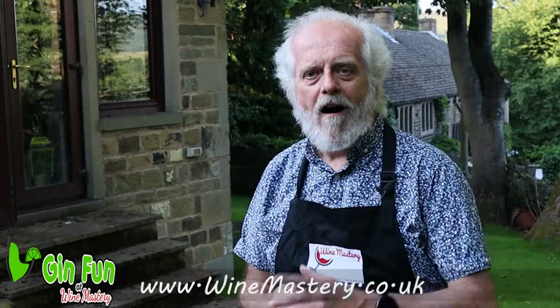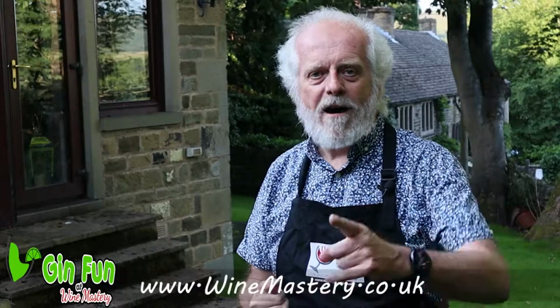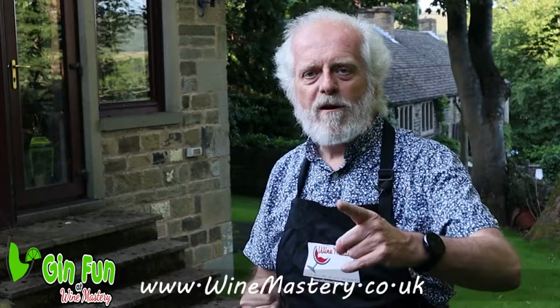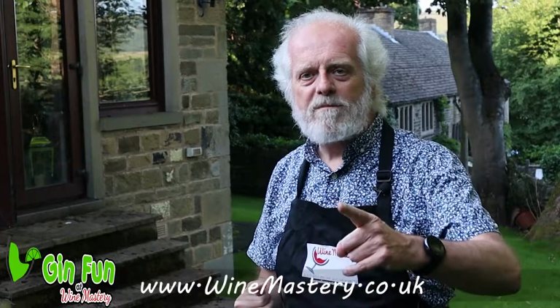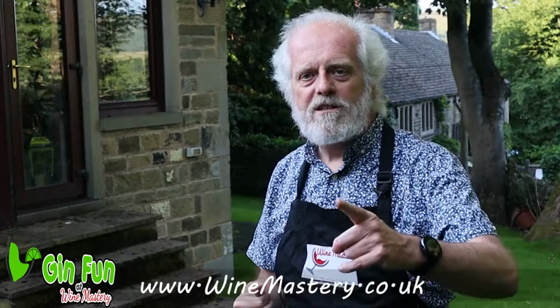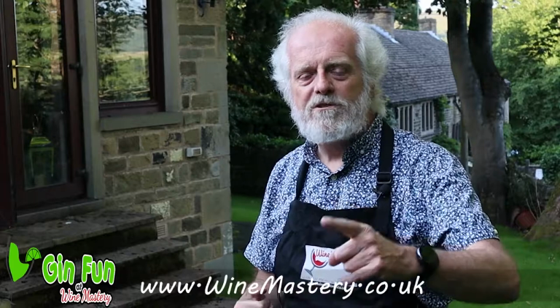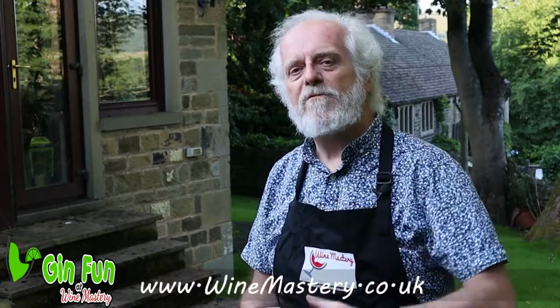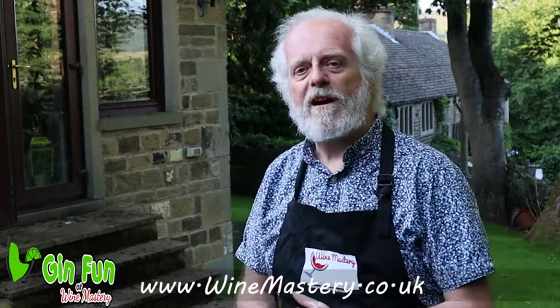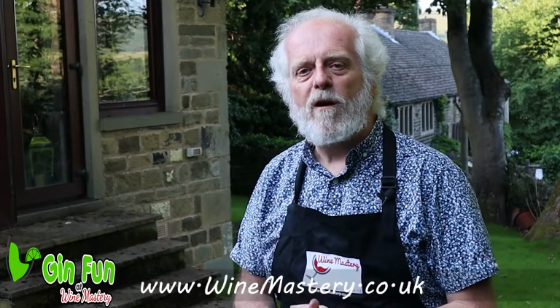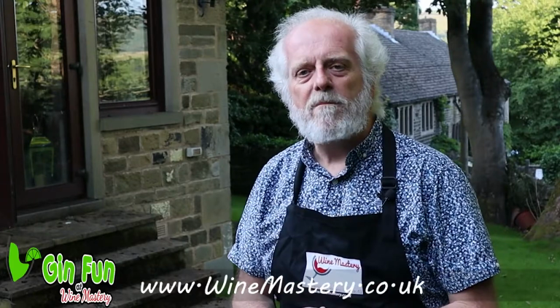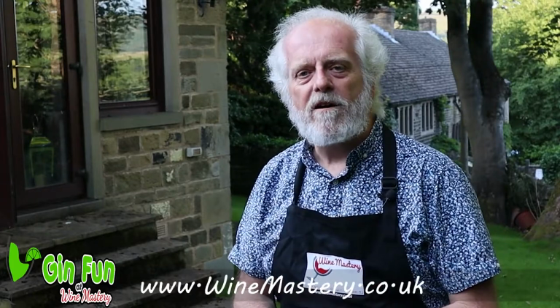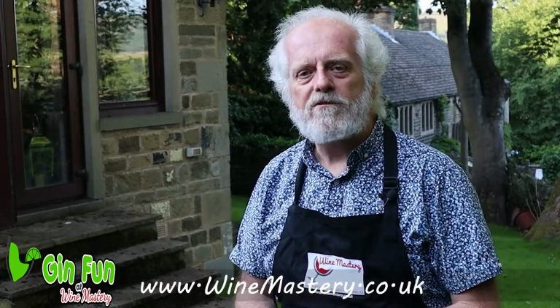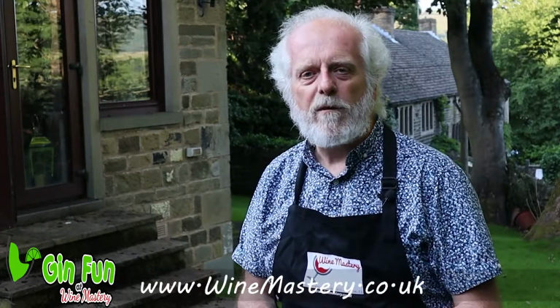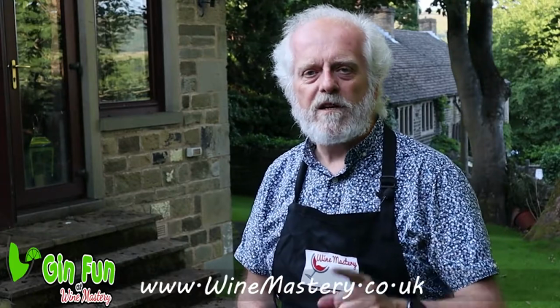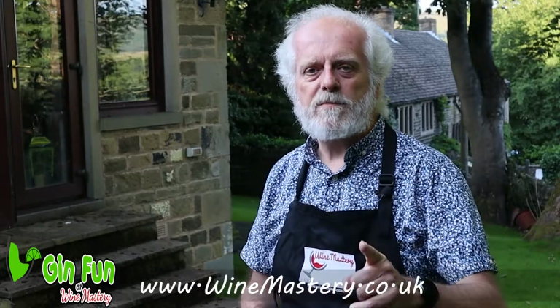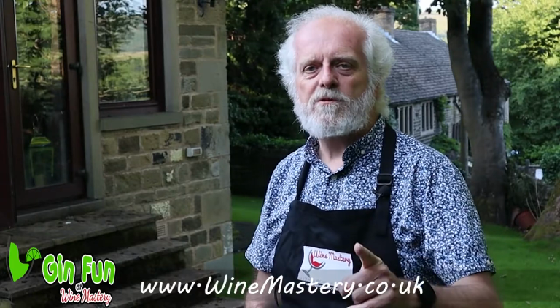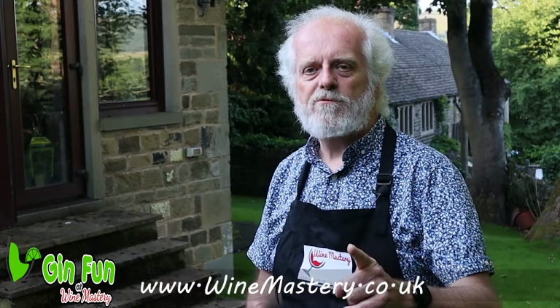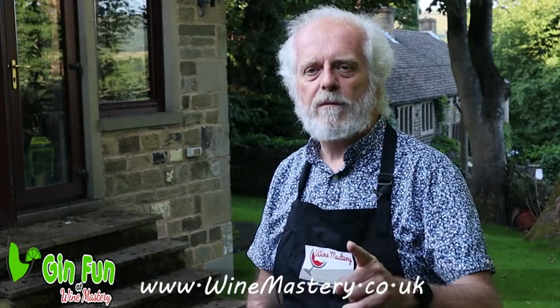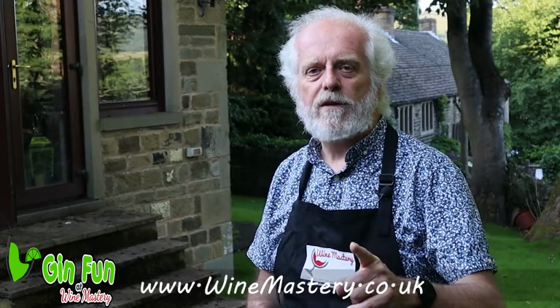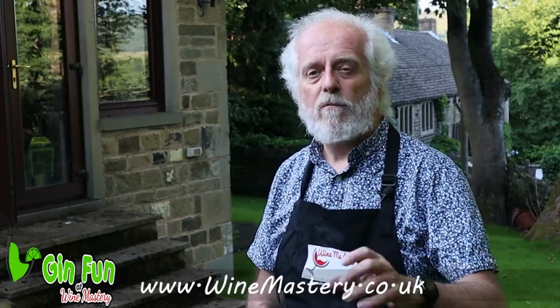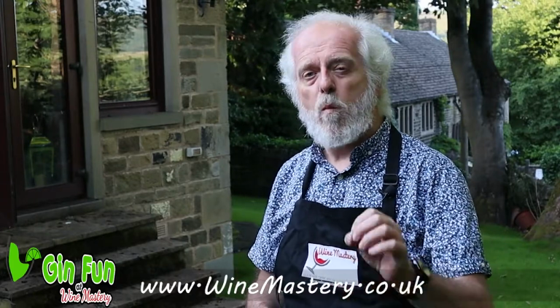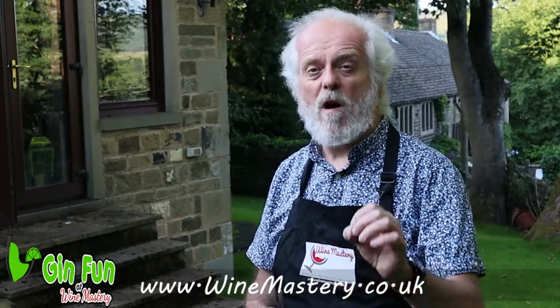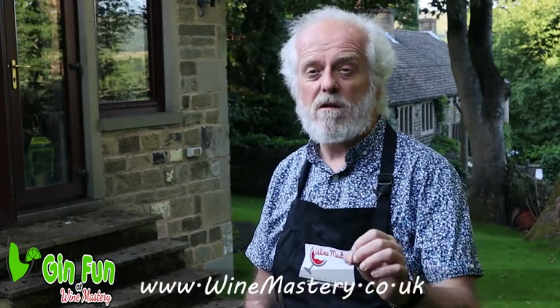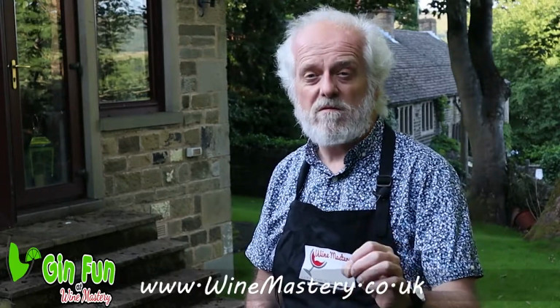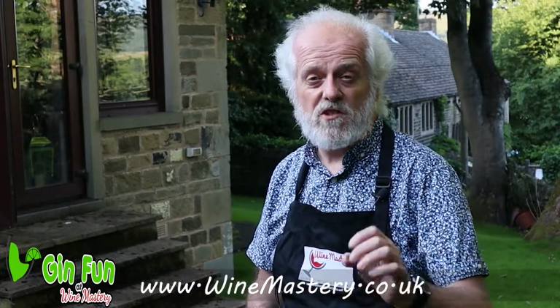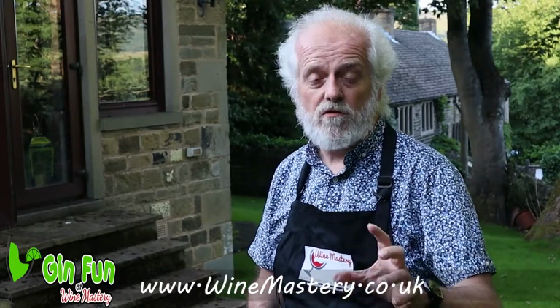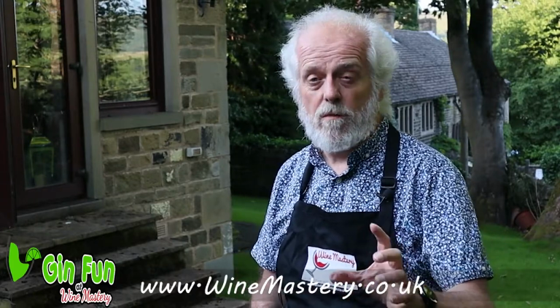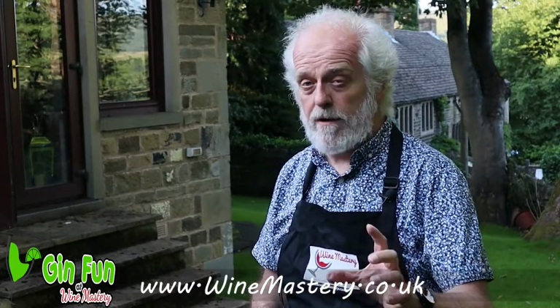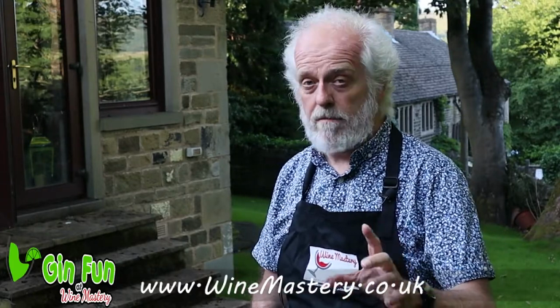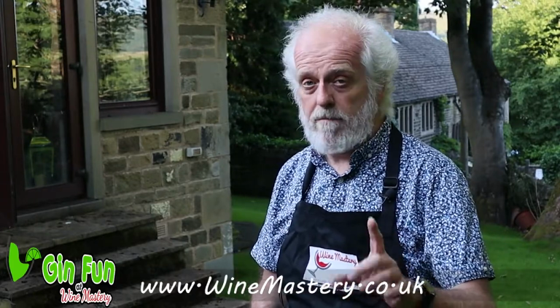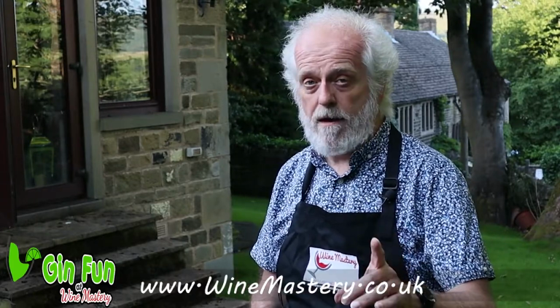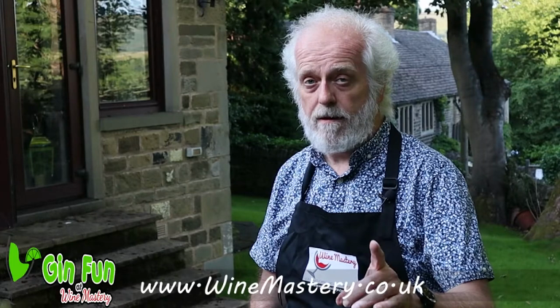Hi, welcome to Gin Fan at Wine Mastery. We've got a special treat for you: wild strawberry and pepper.